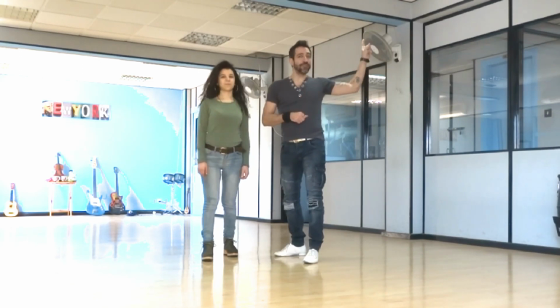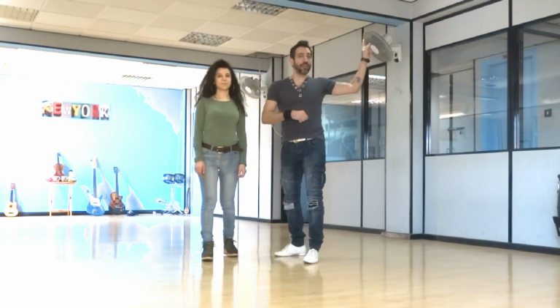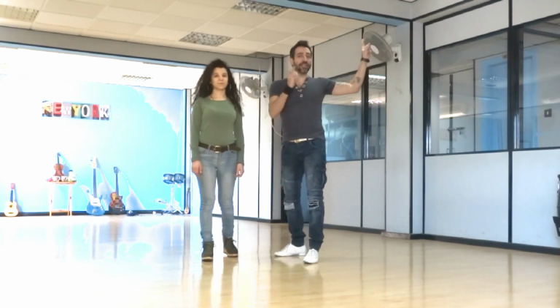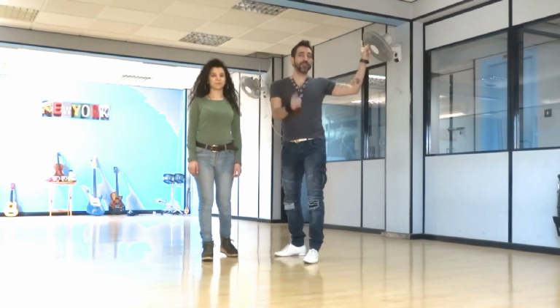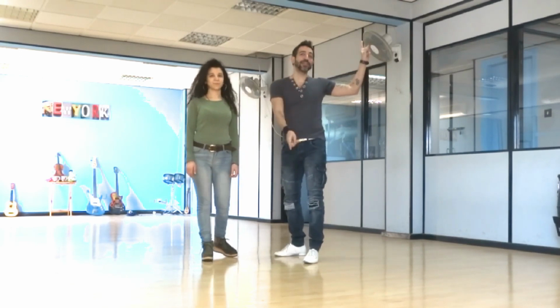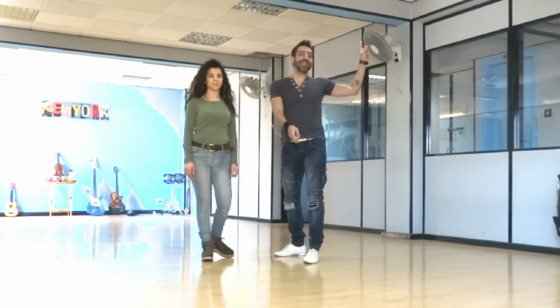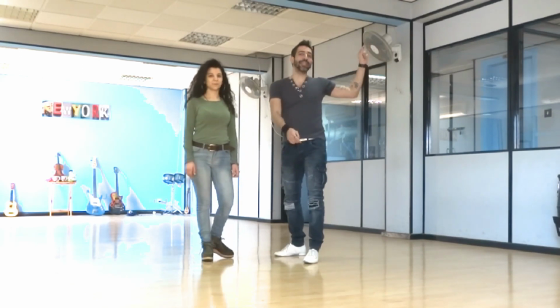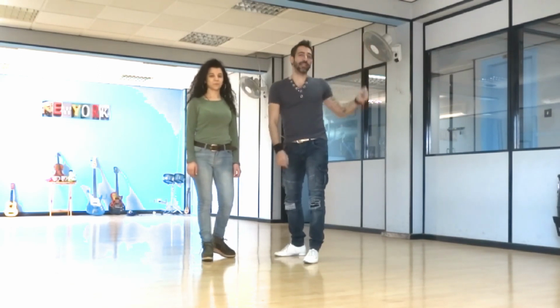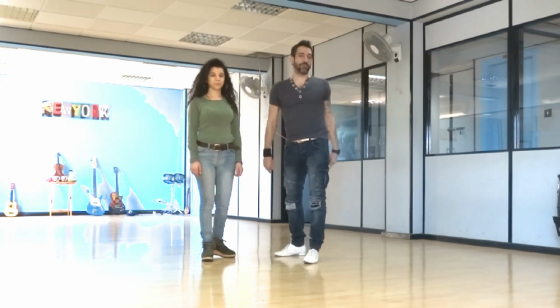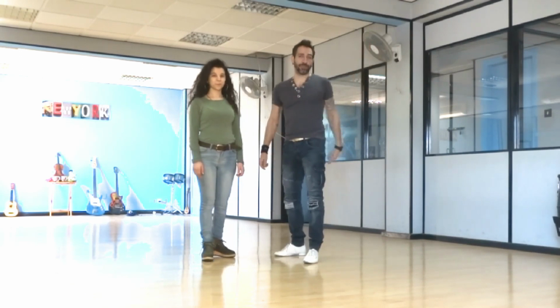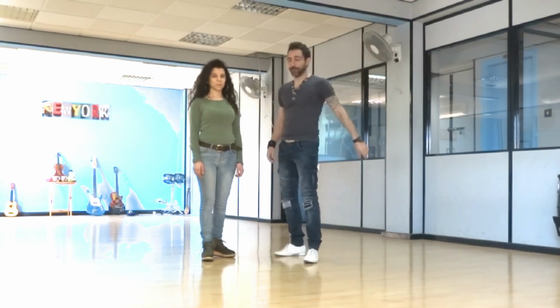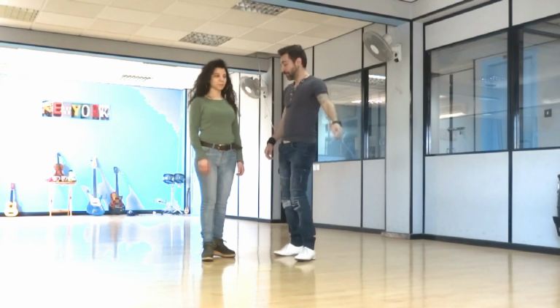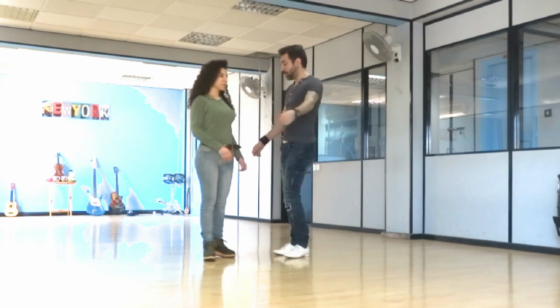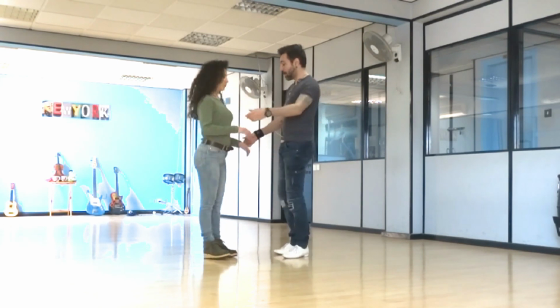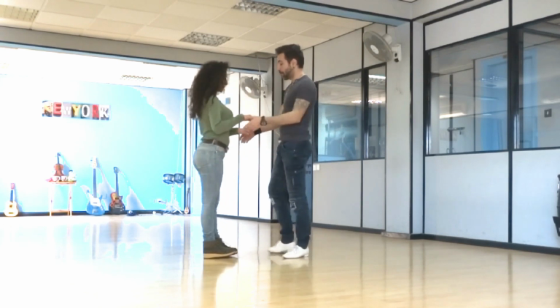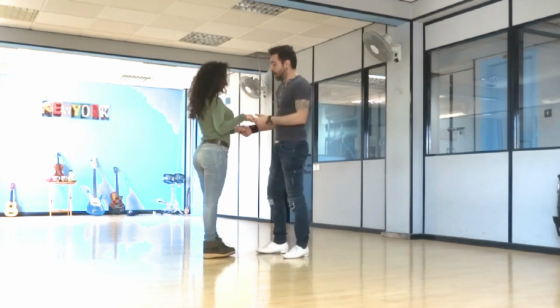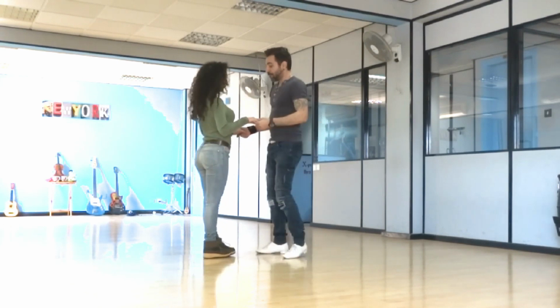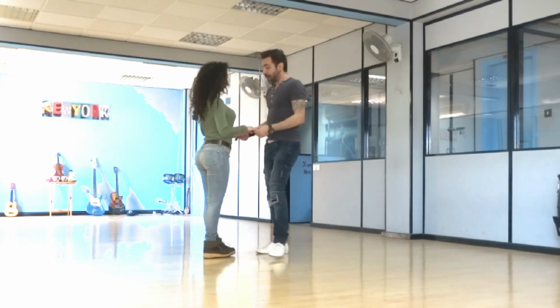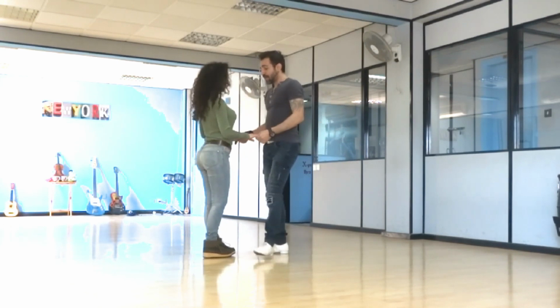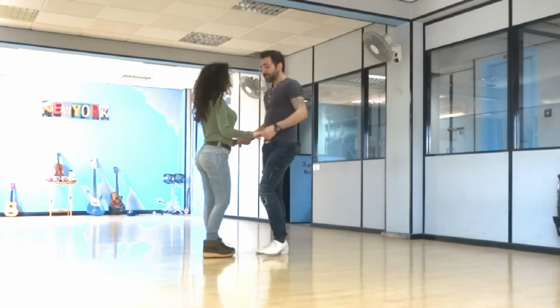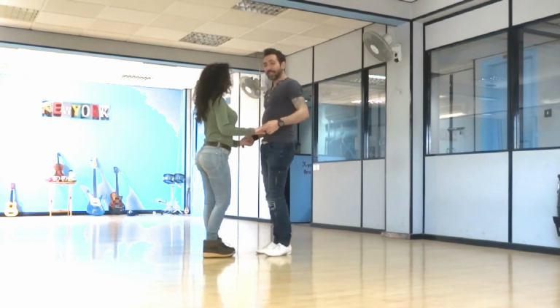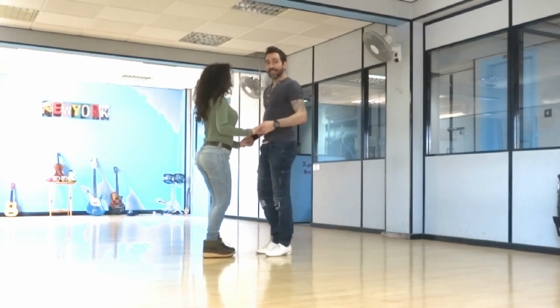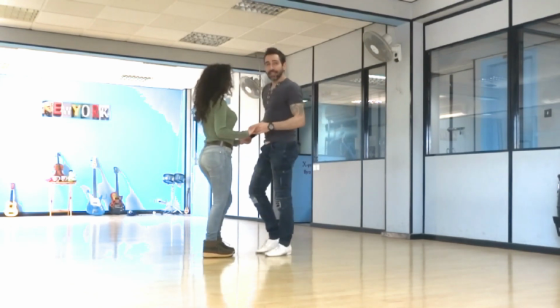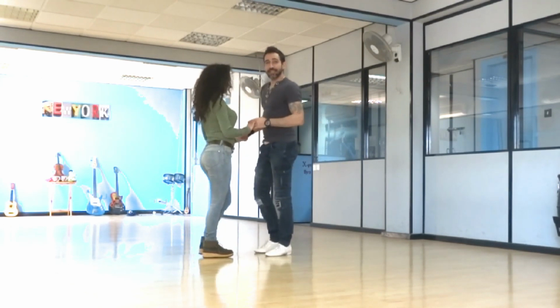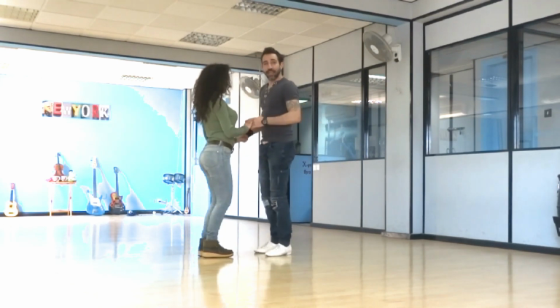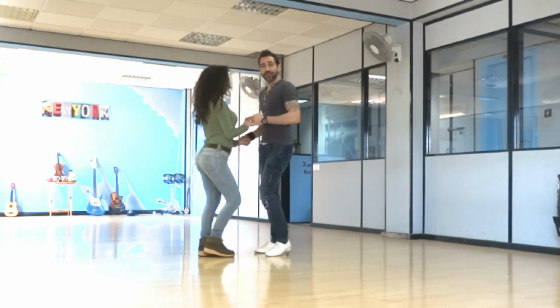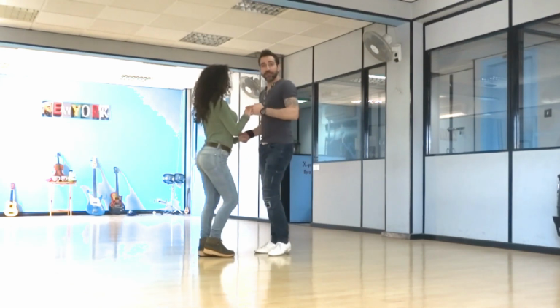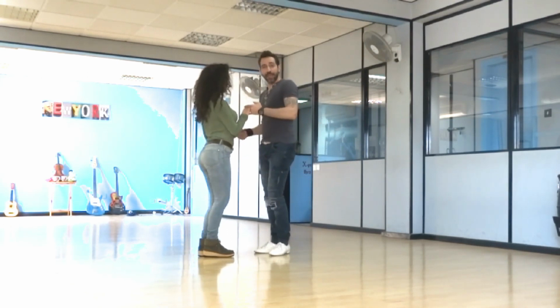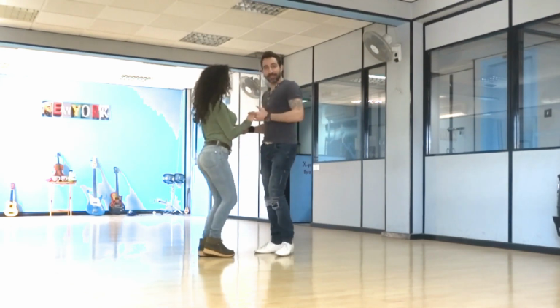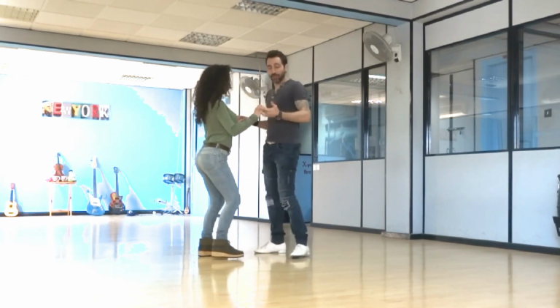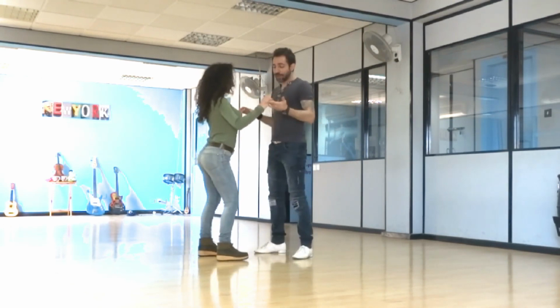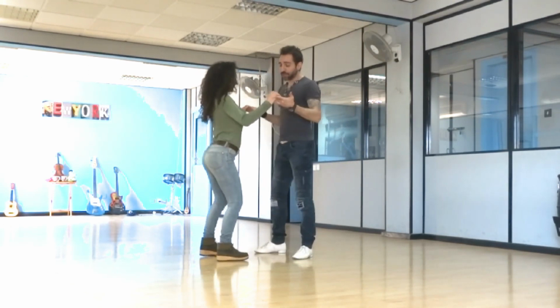Let's get started. Before that, if you'd like to see it with music, there's a link in the info cards and the first link in the description. Here we go — five, six, seven, basic.